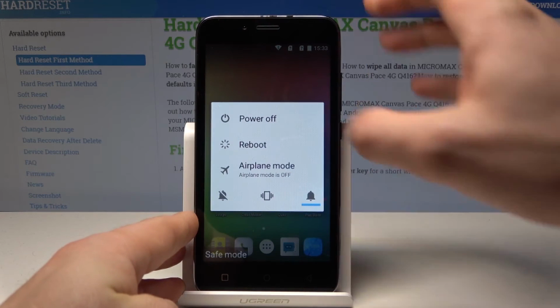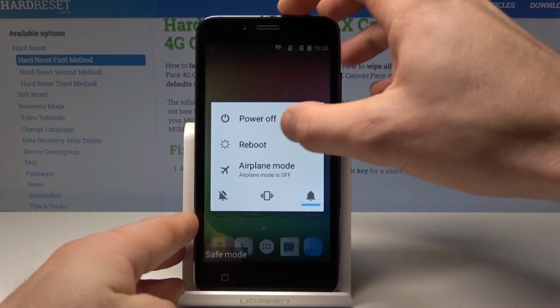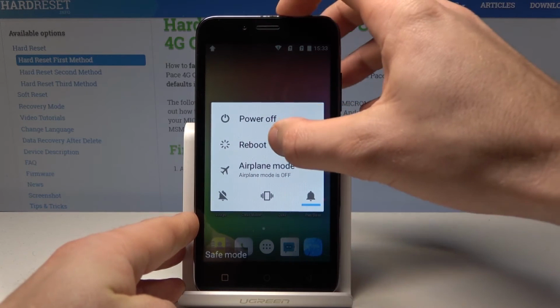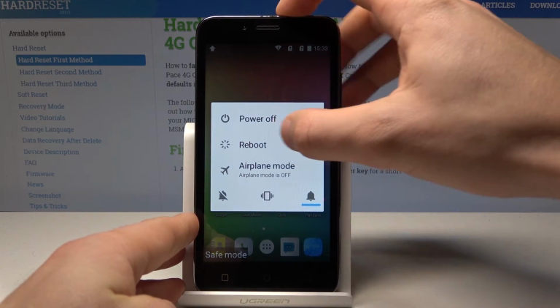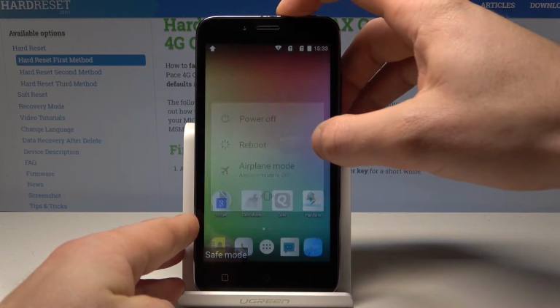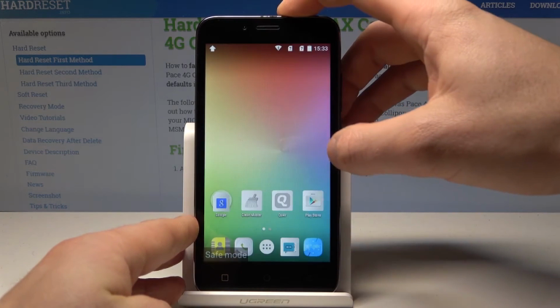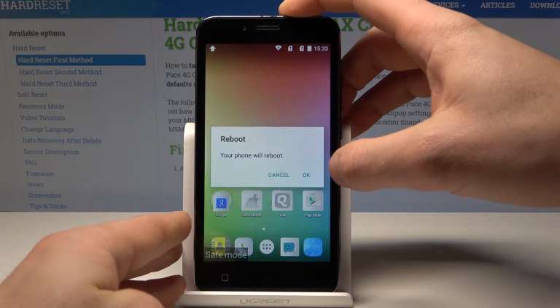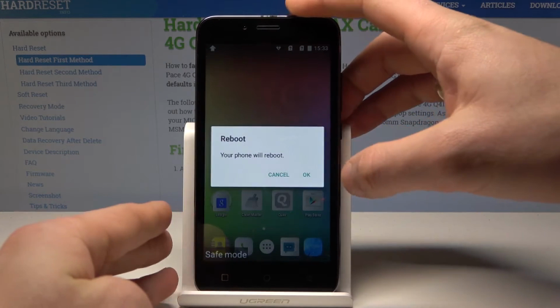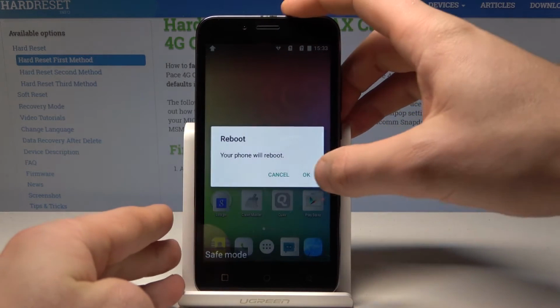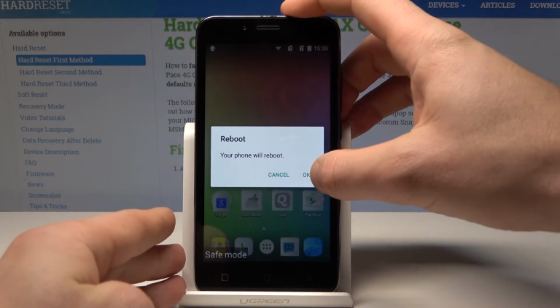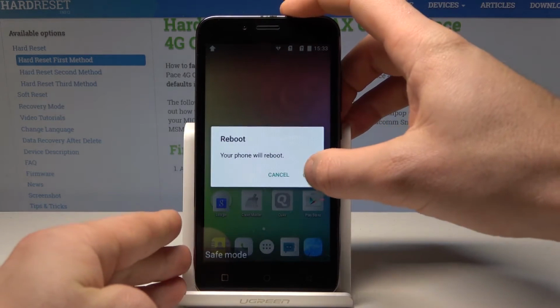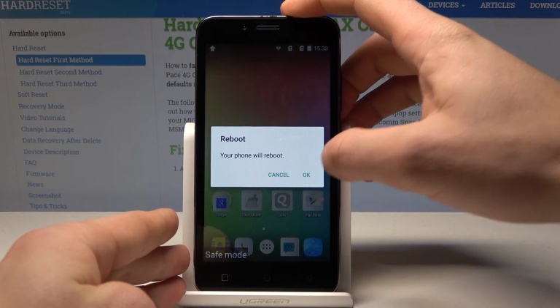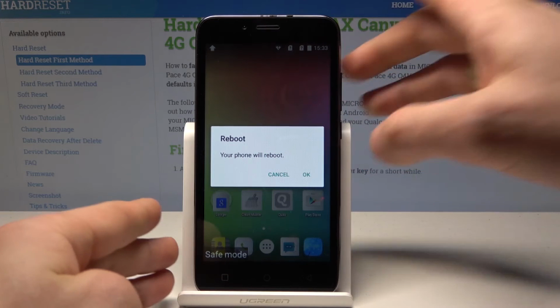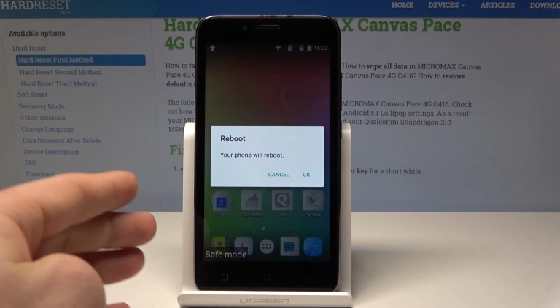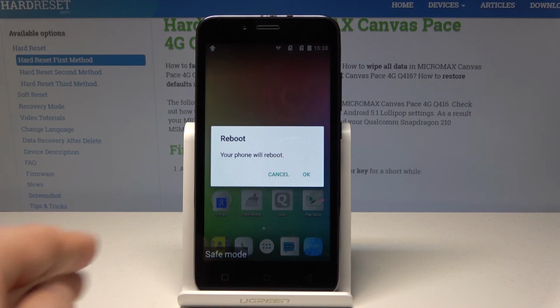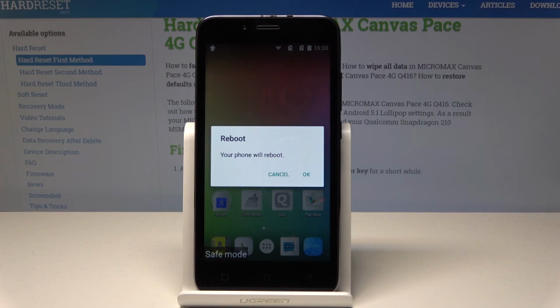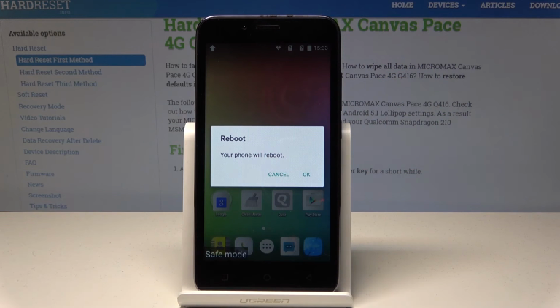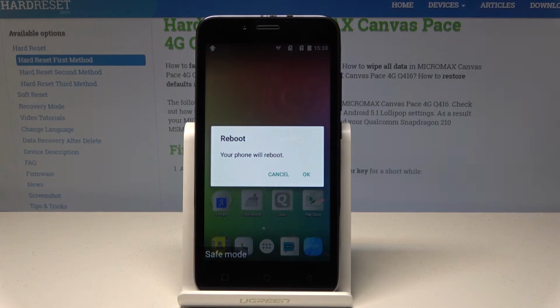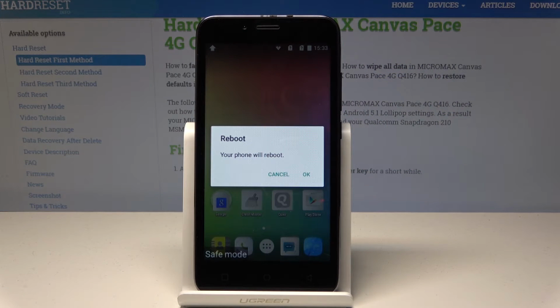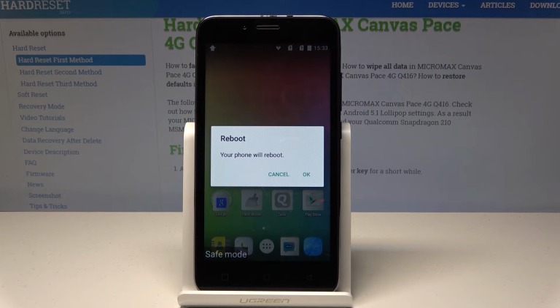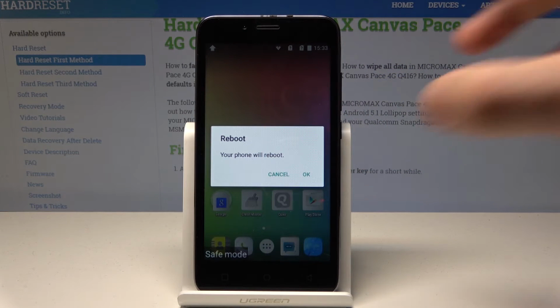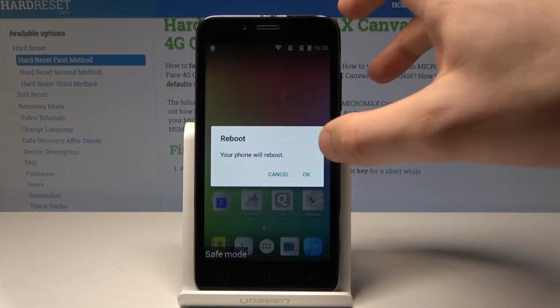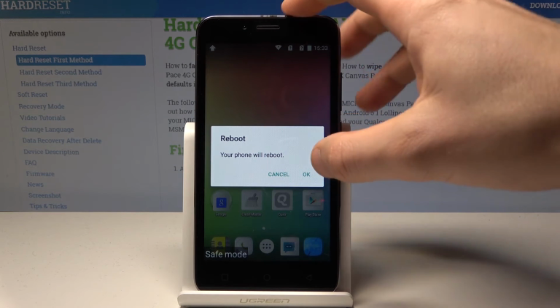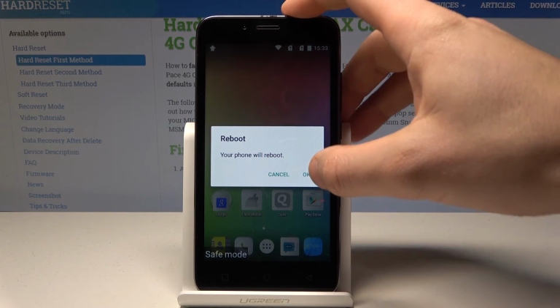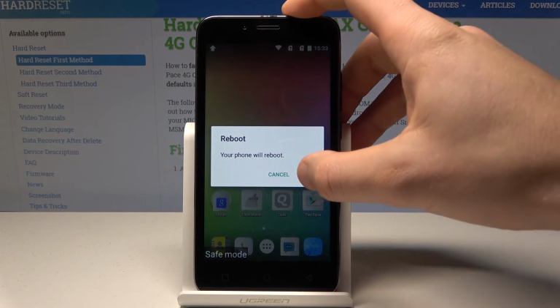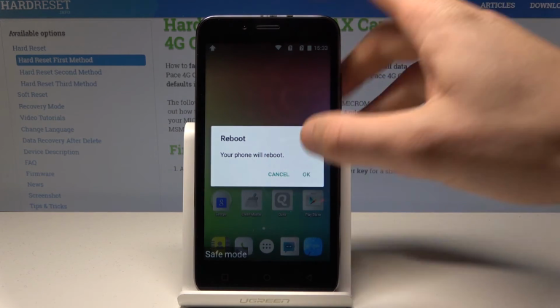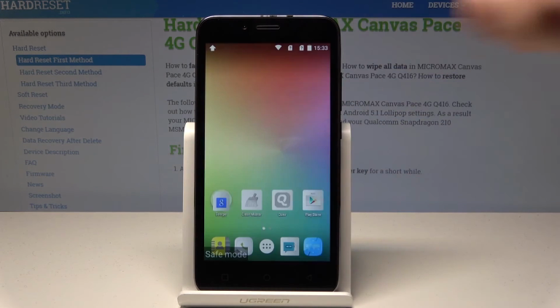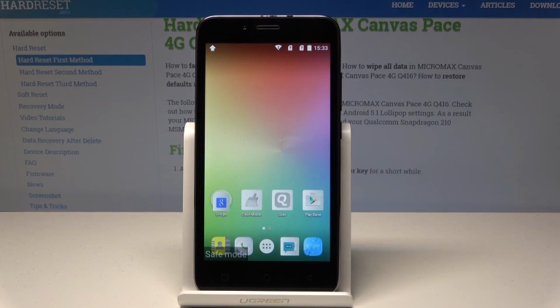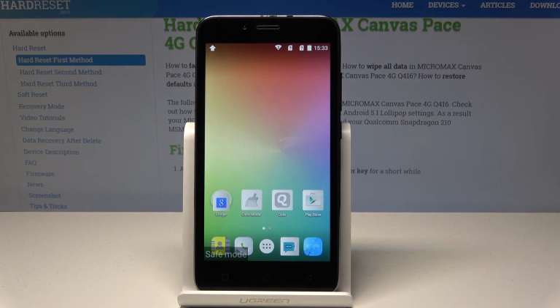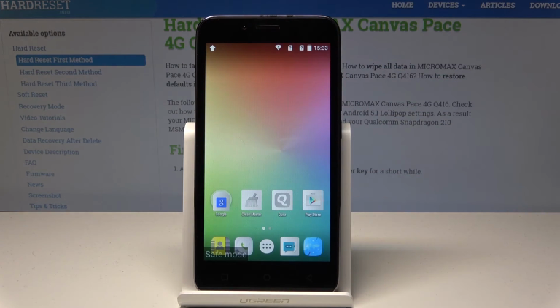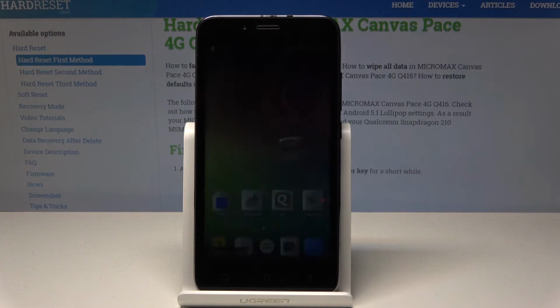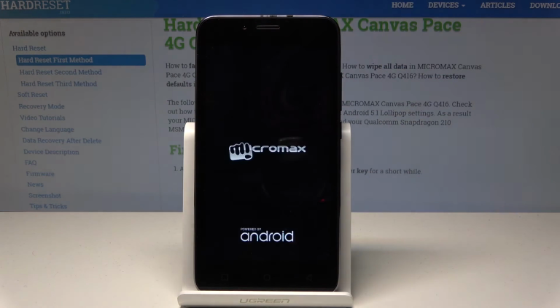Choose reboot and wait until the device will be in normal mode. Let's just tap OK to confirm it.